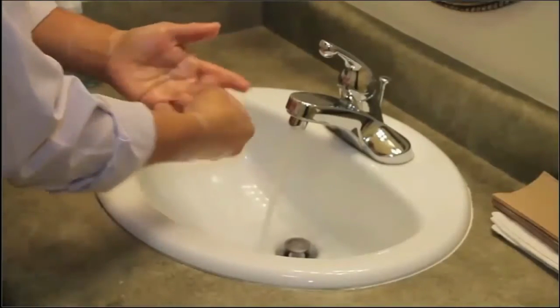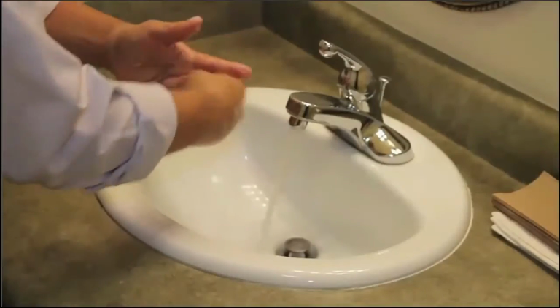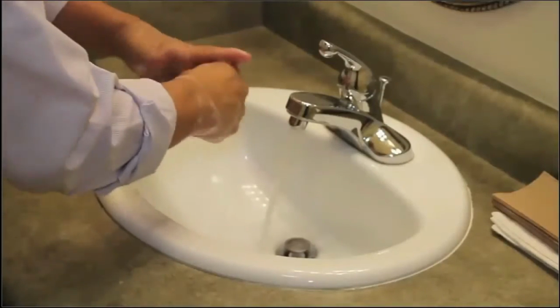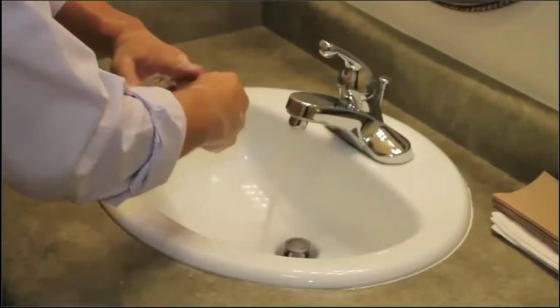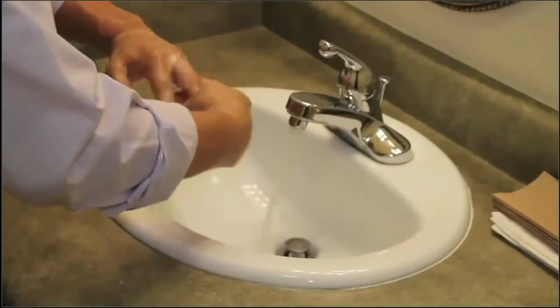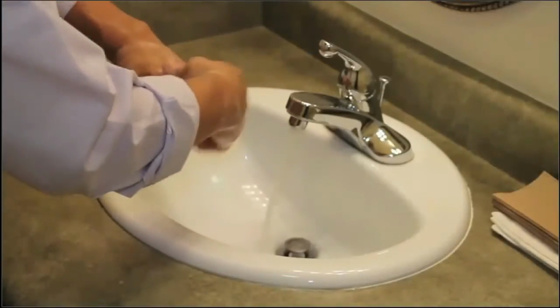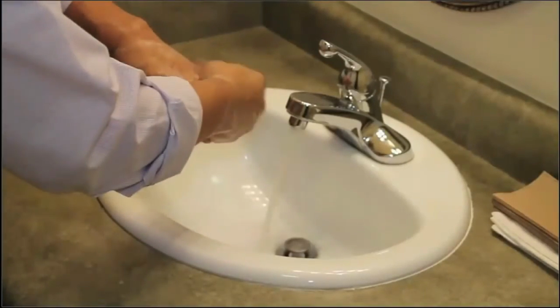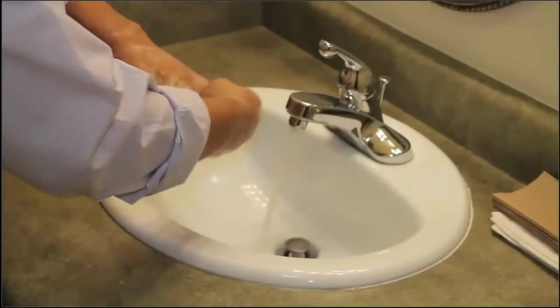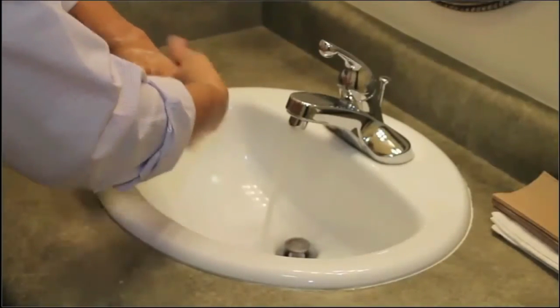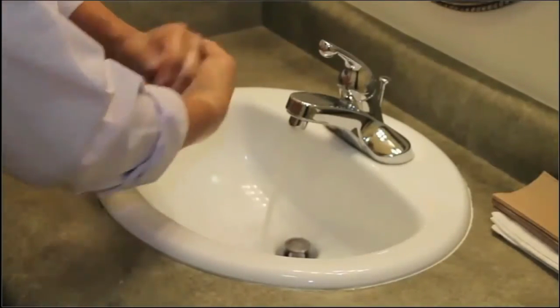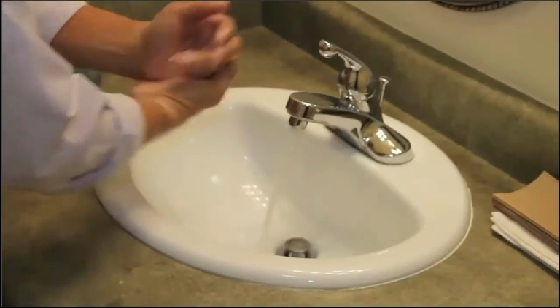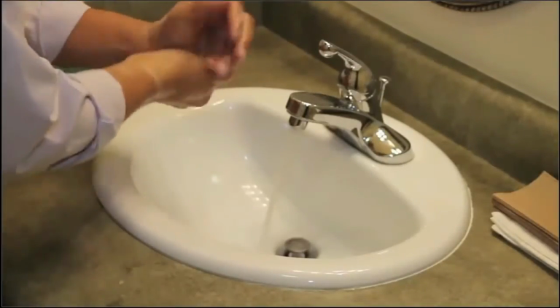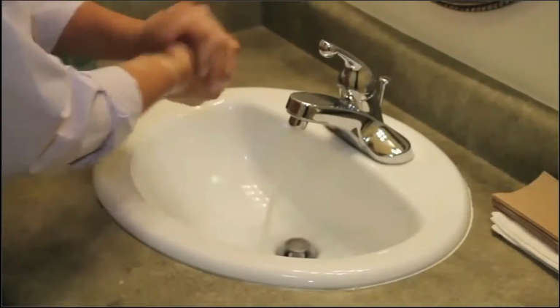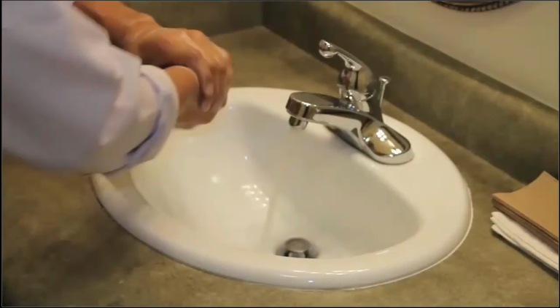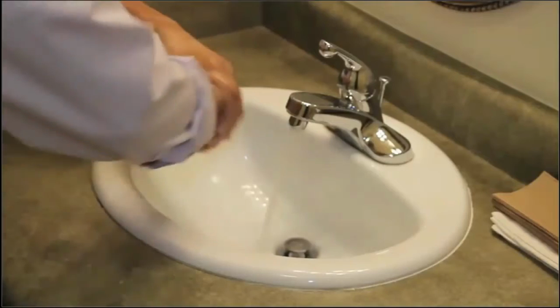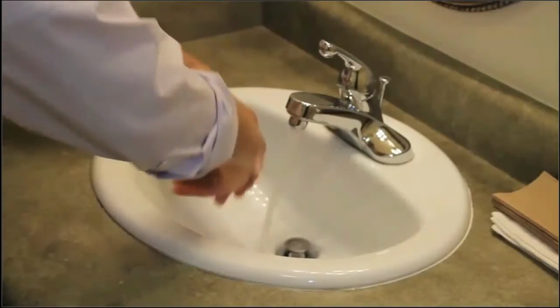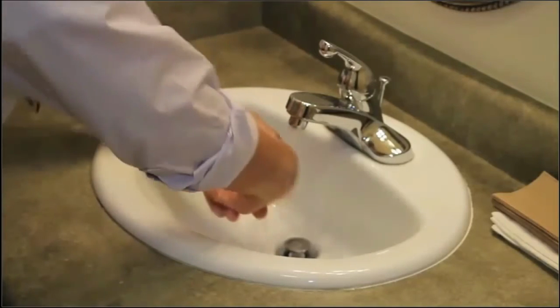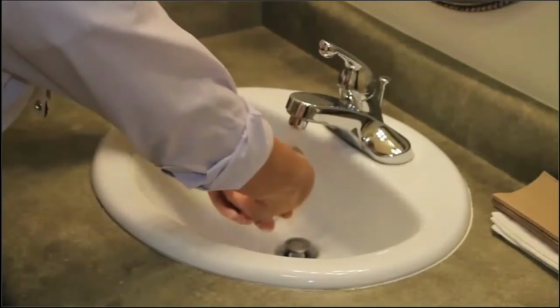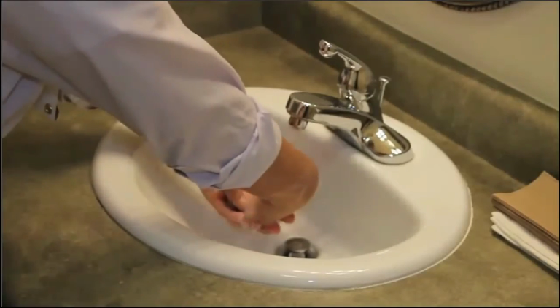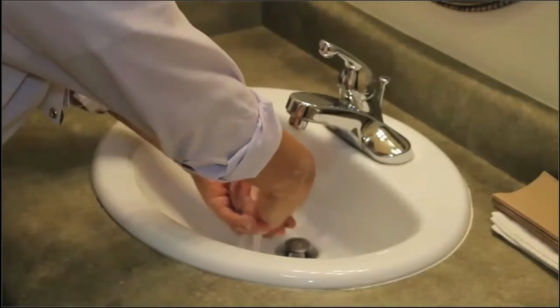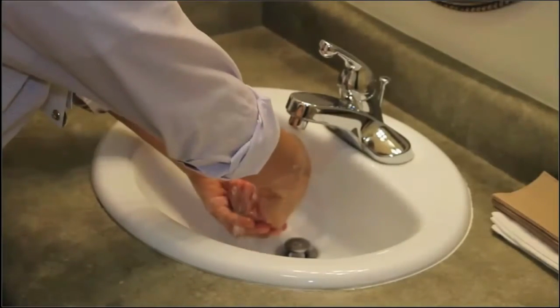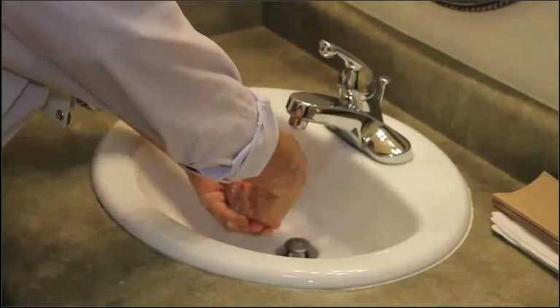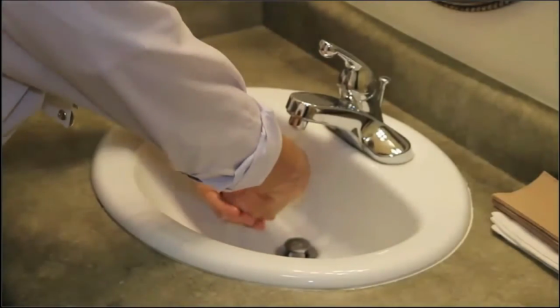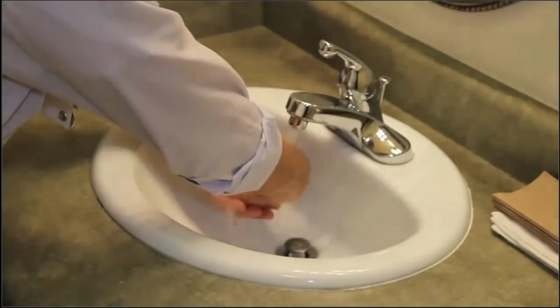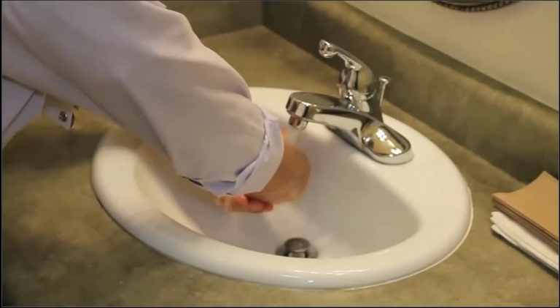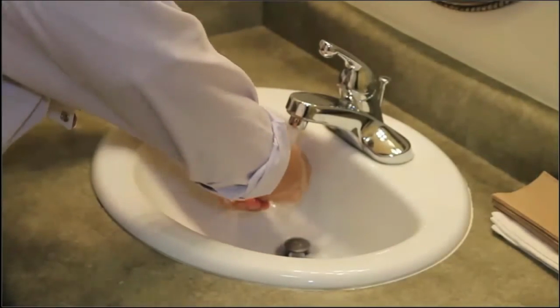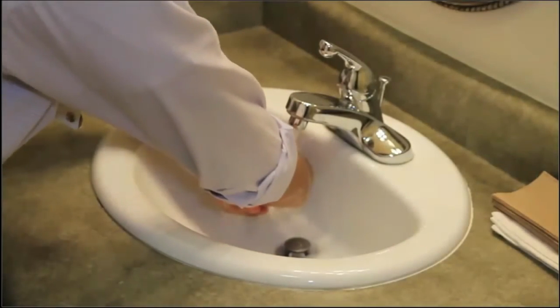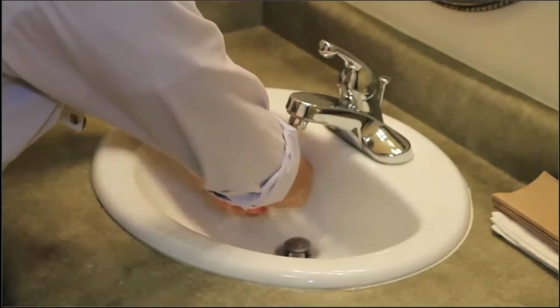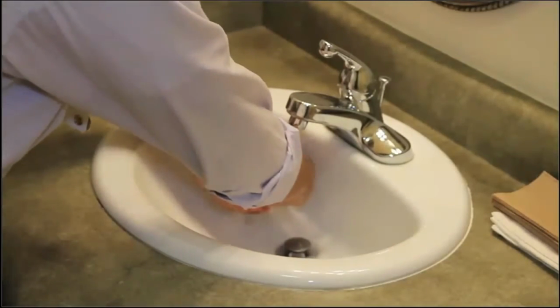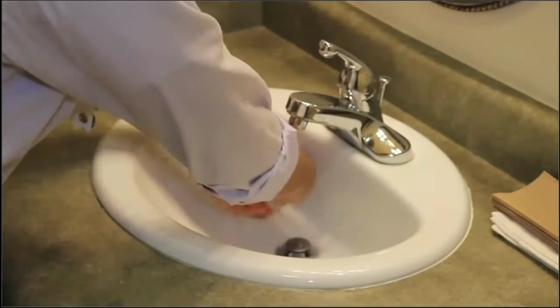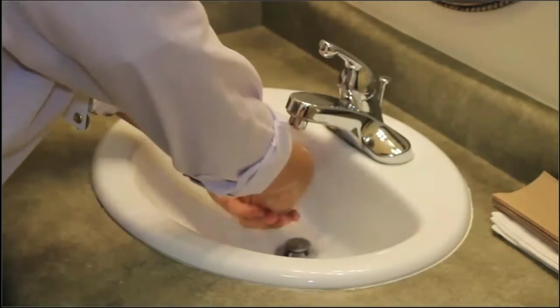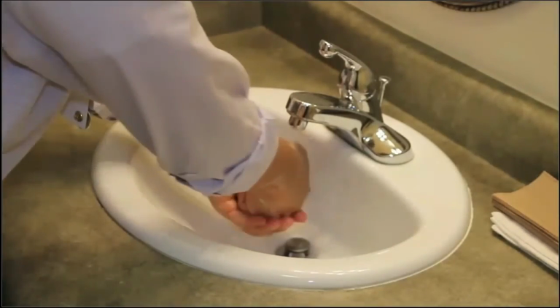After depositing the garbage and linen, make sure you wash your hands before returning to any future resident care.